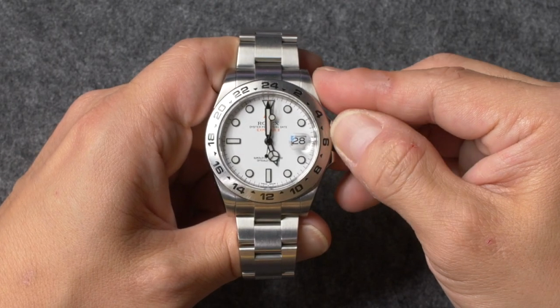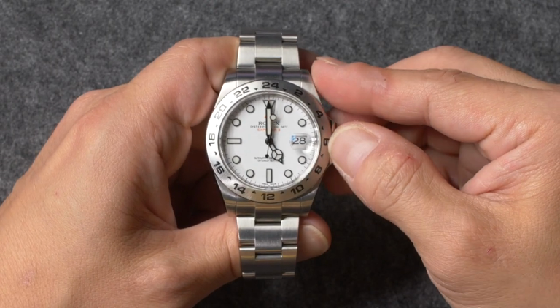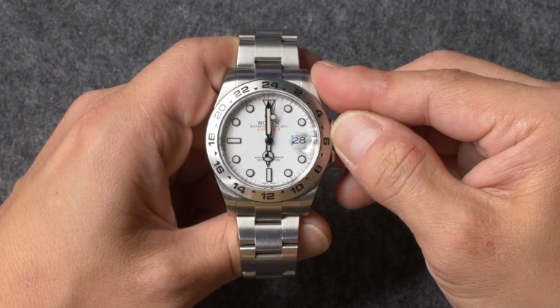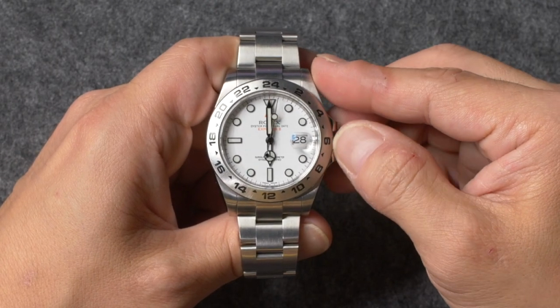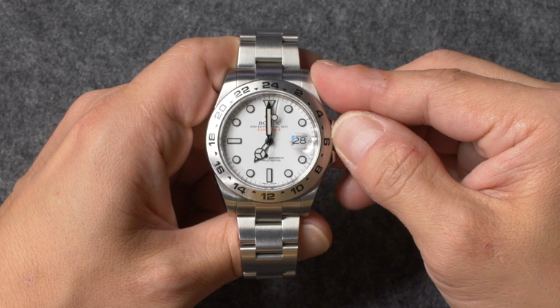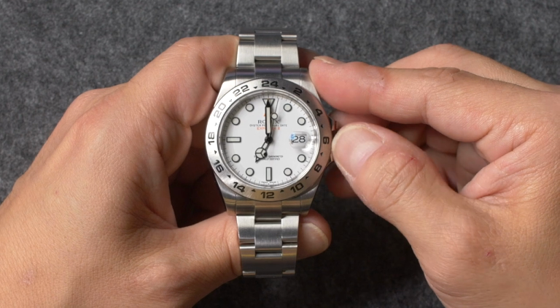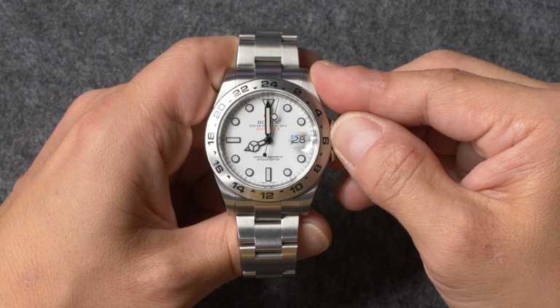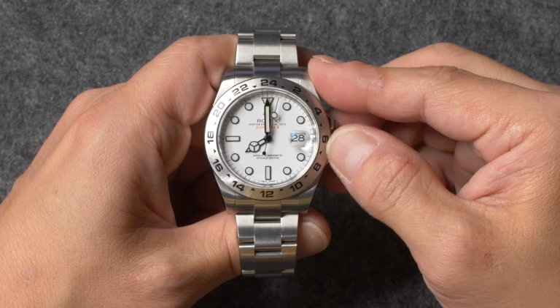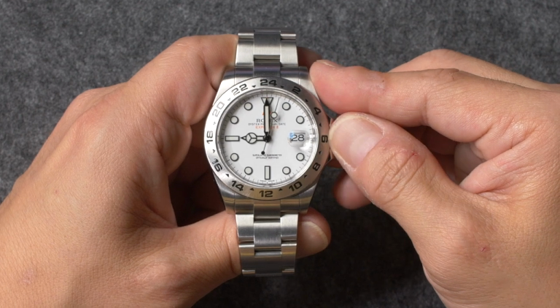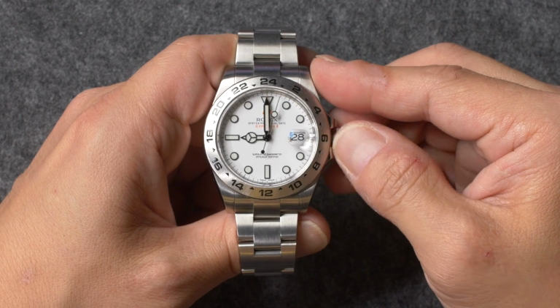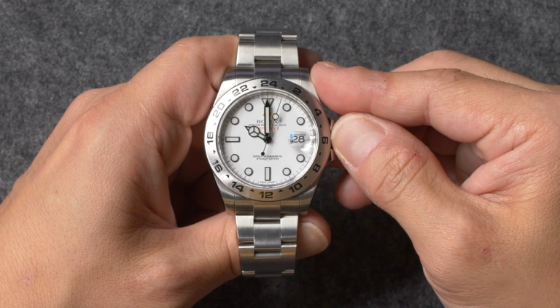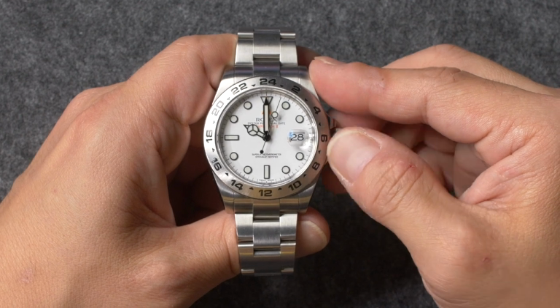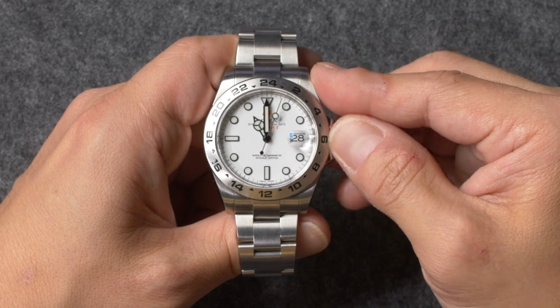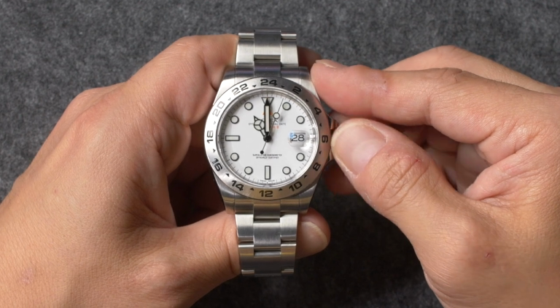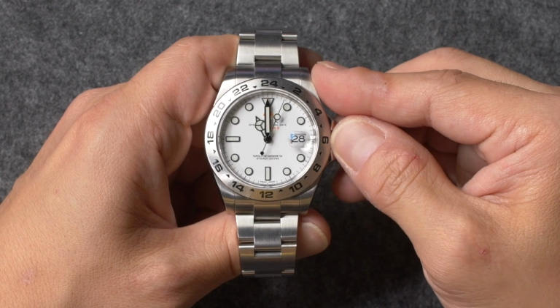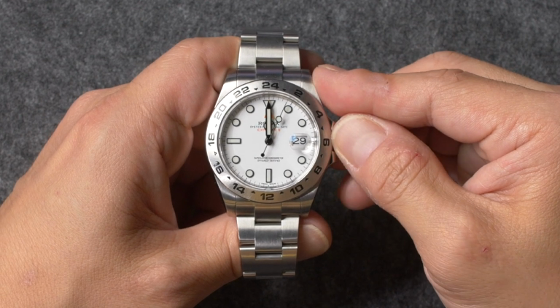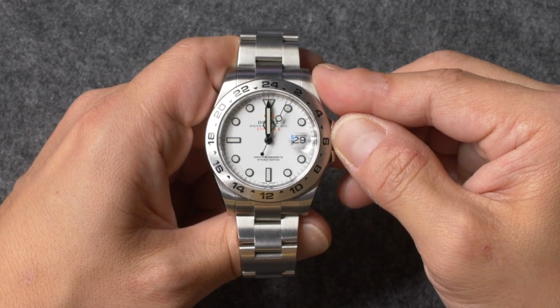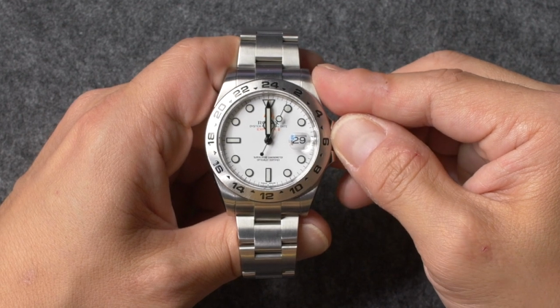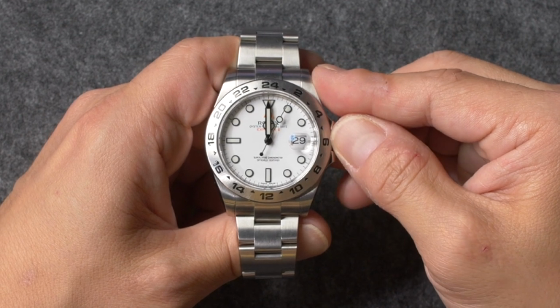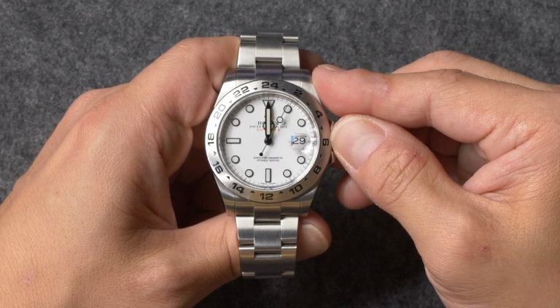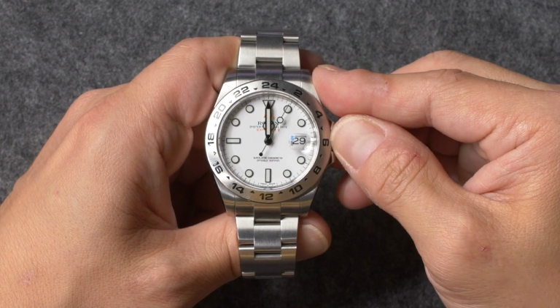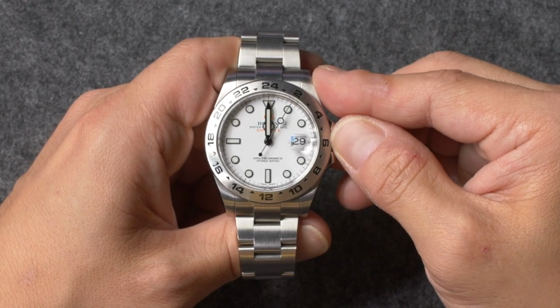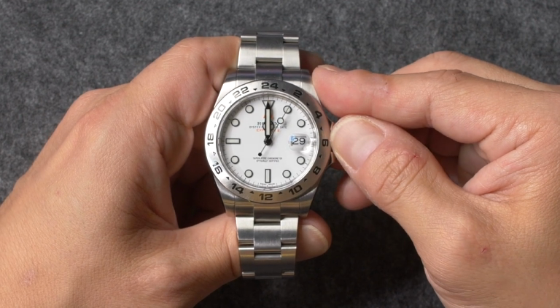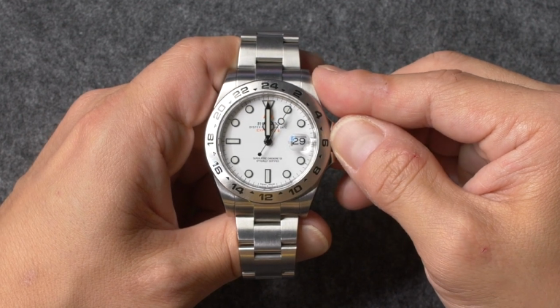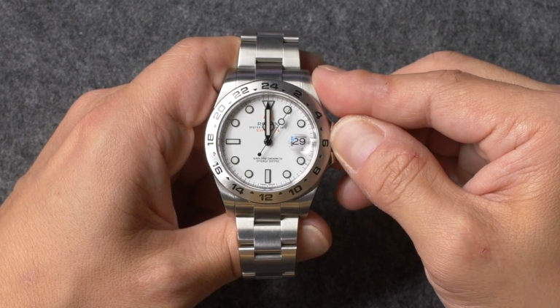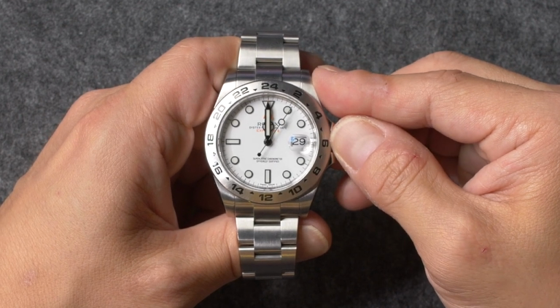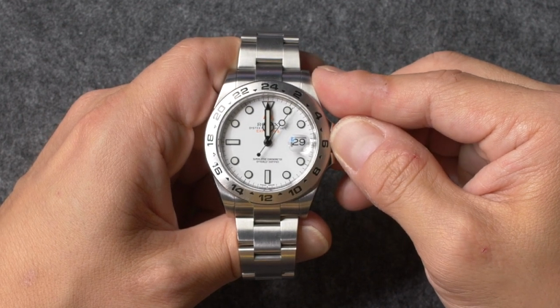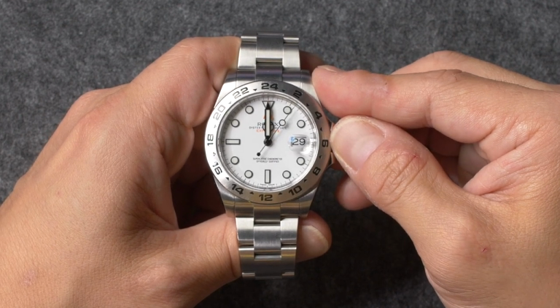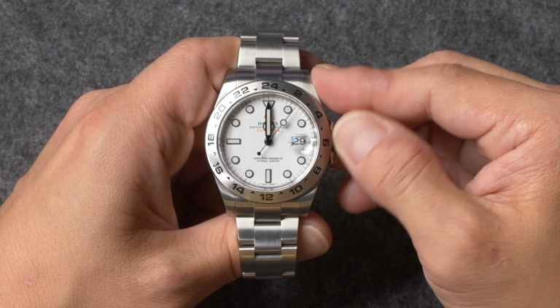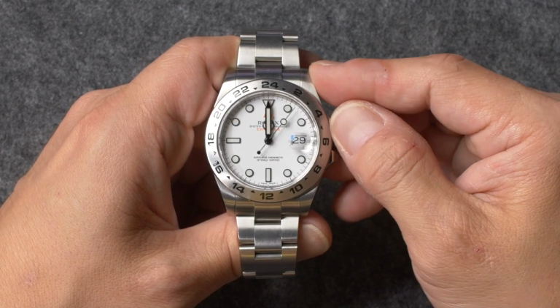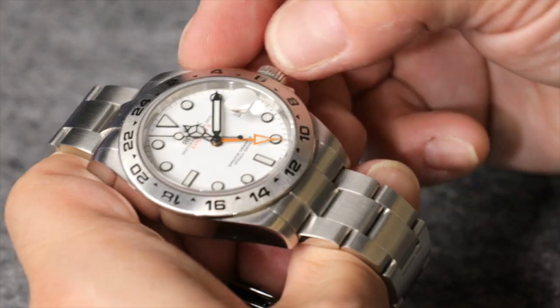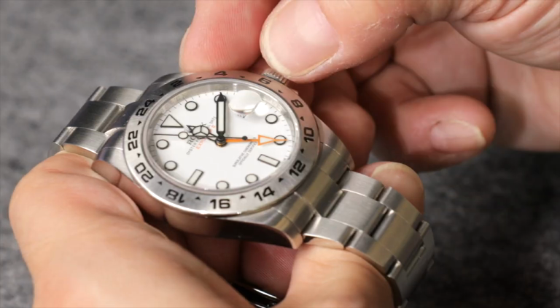During this stage, it's important to remember that the date display will only change every second time that the hour hand passes the 12 o'clock marker, as the other time represents noon rather than midnight.